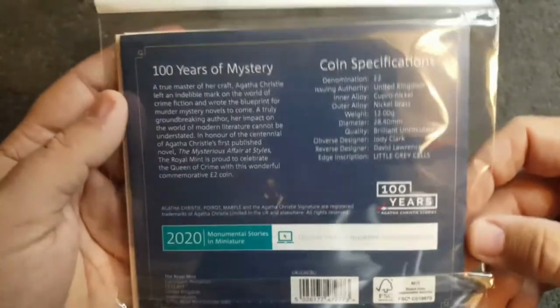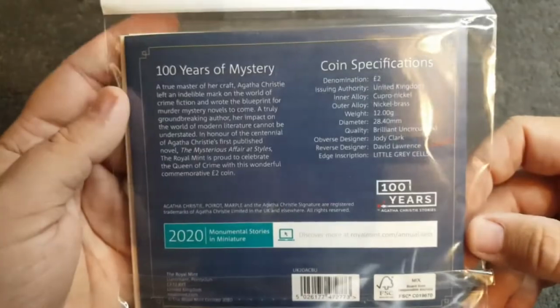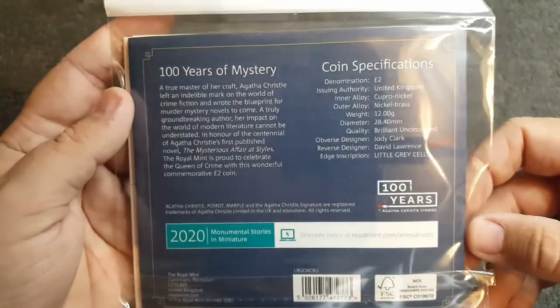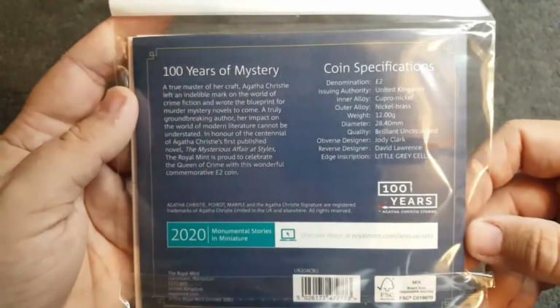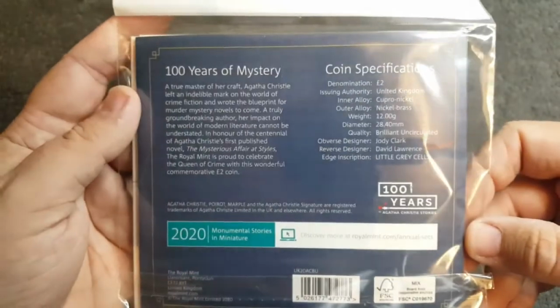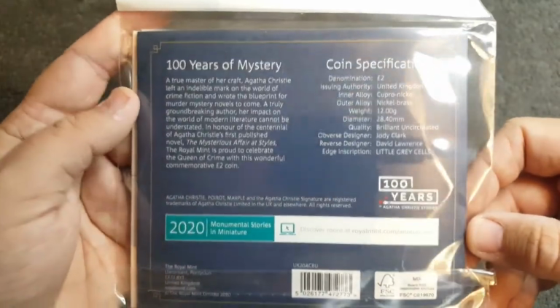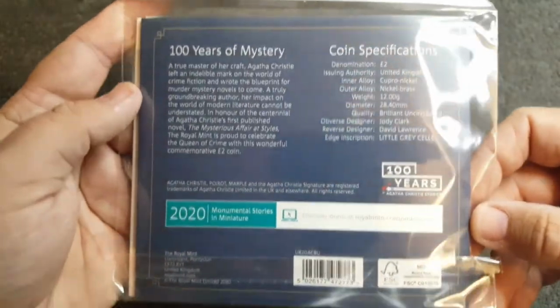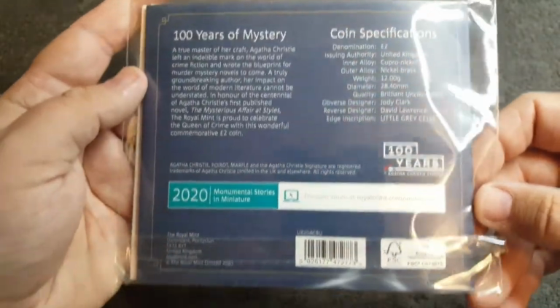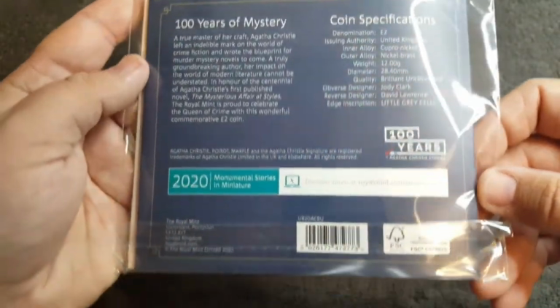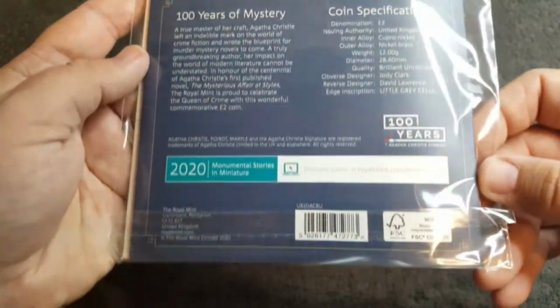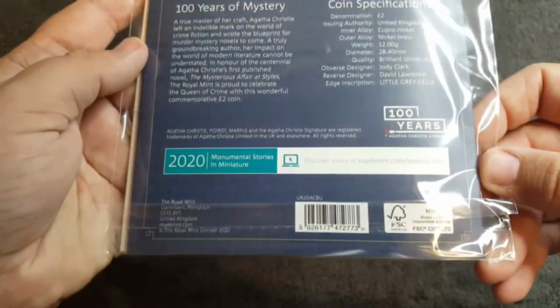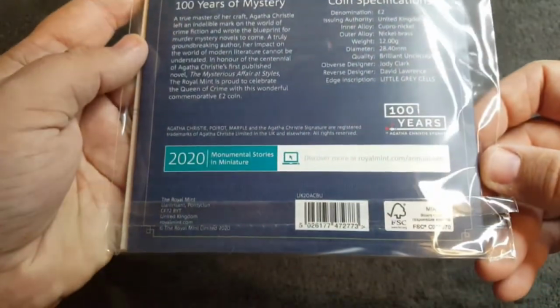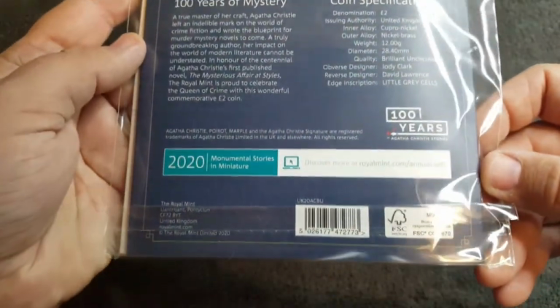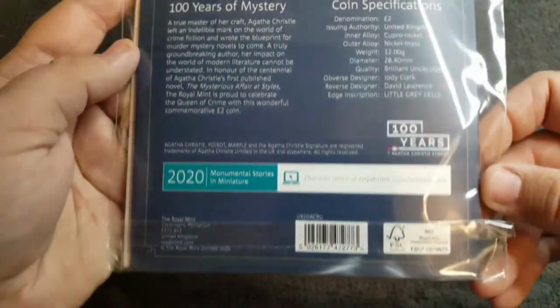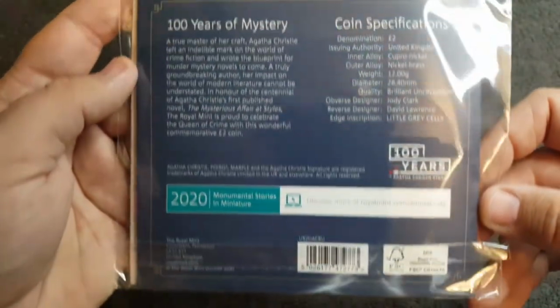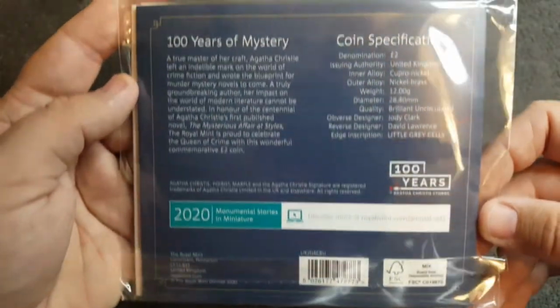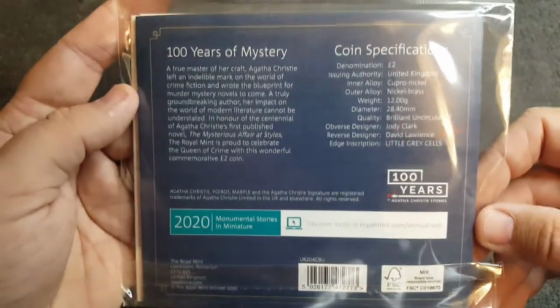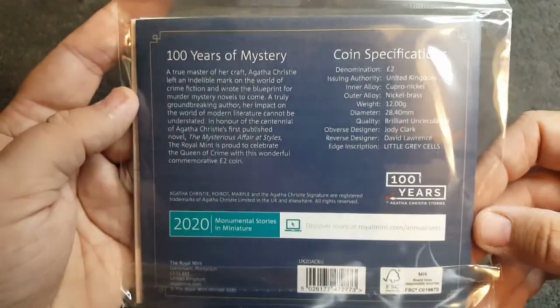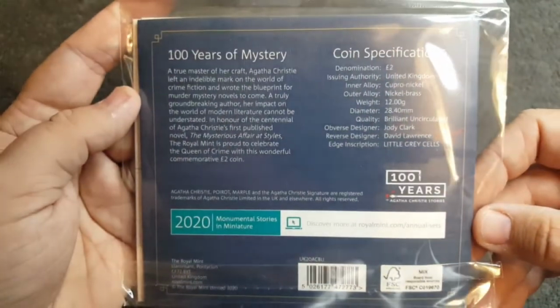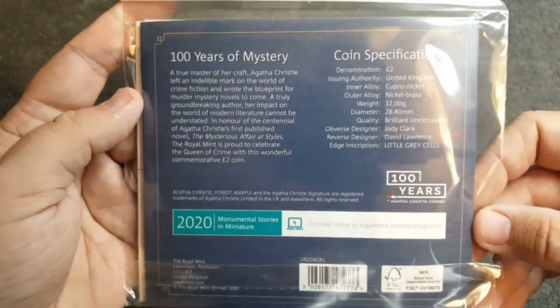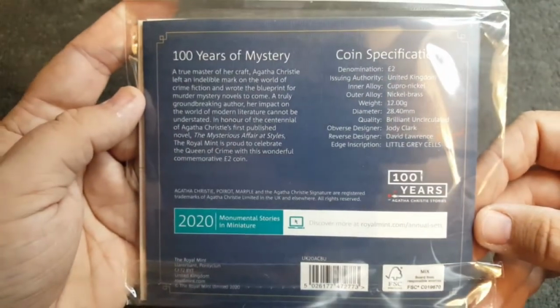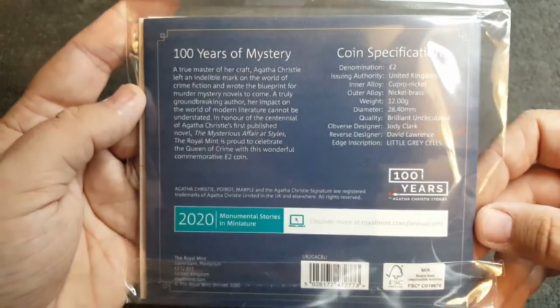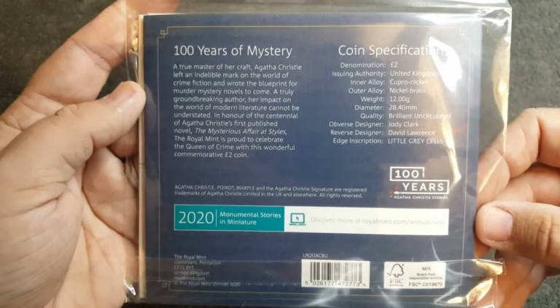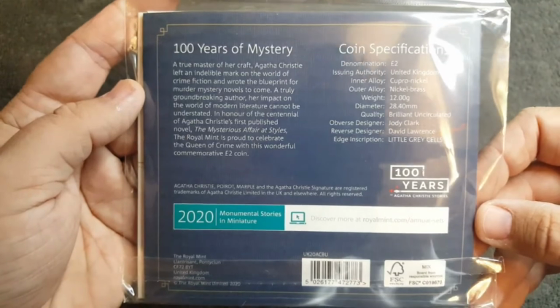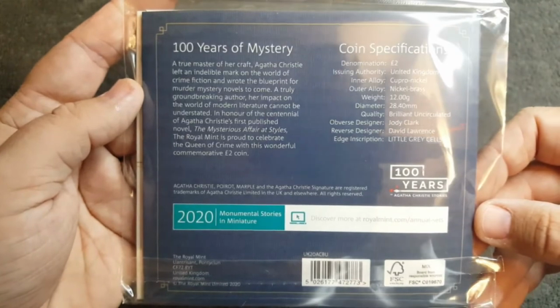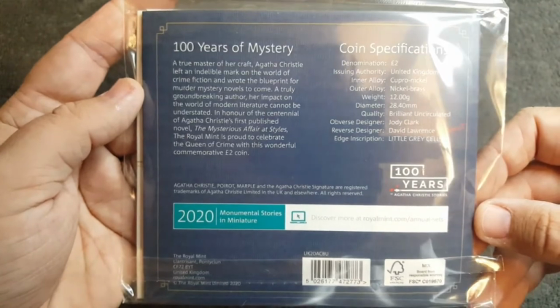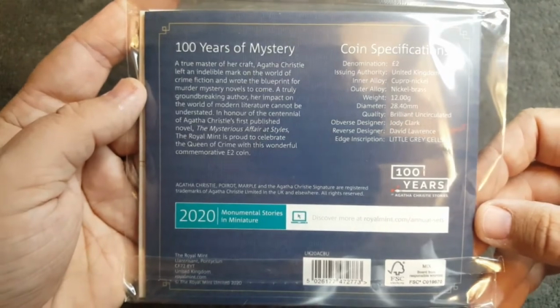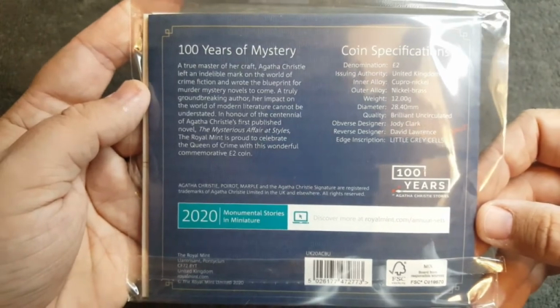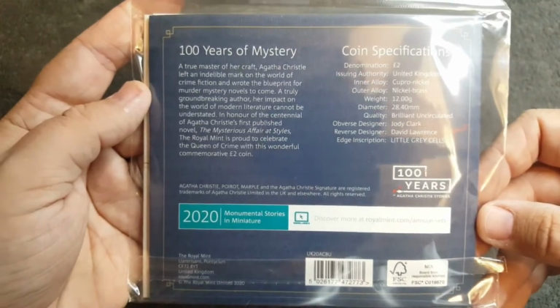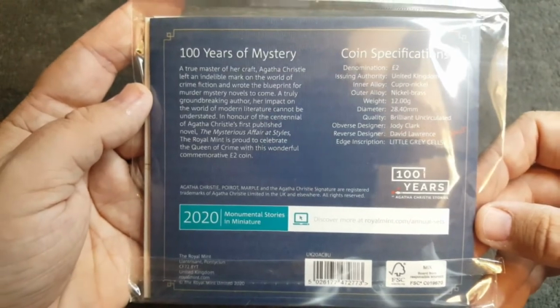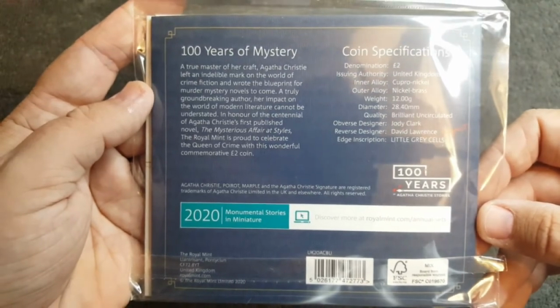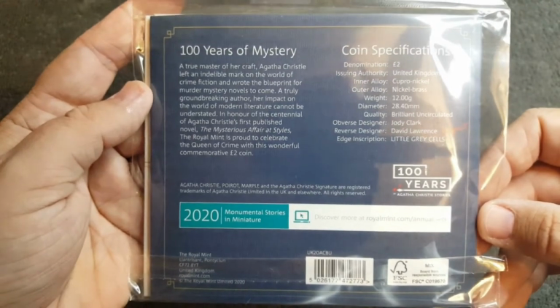On the back there we've got some more details about the coin — 'A Hundred Years of Mystery.'